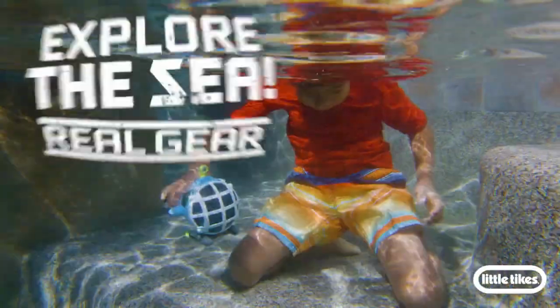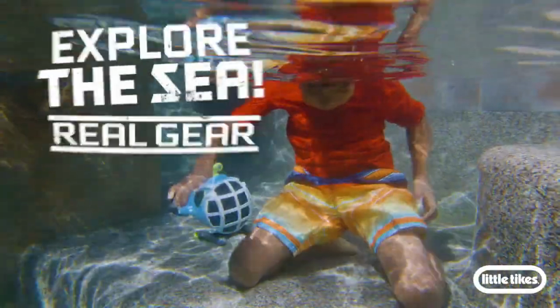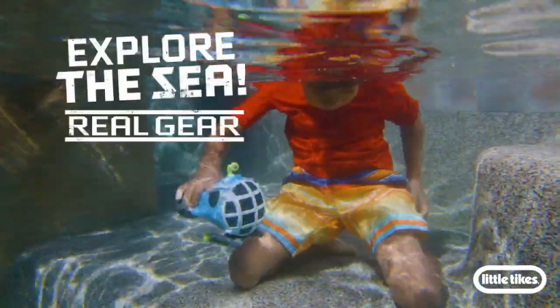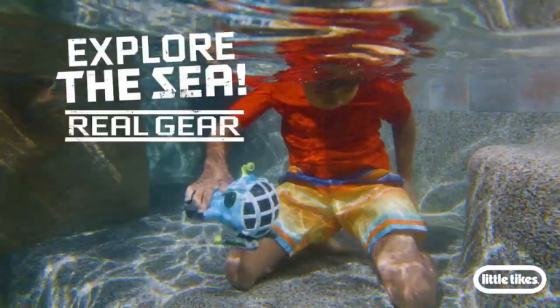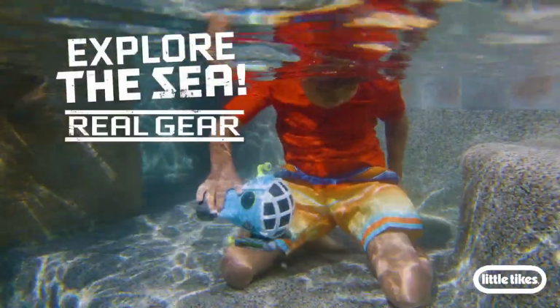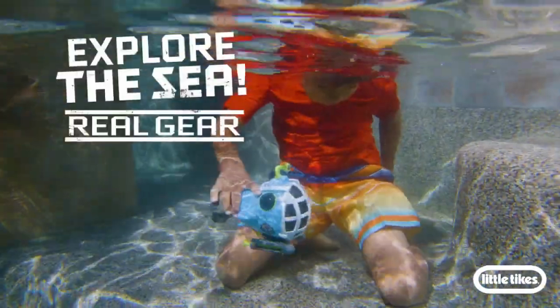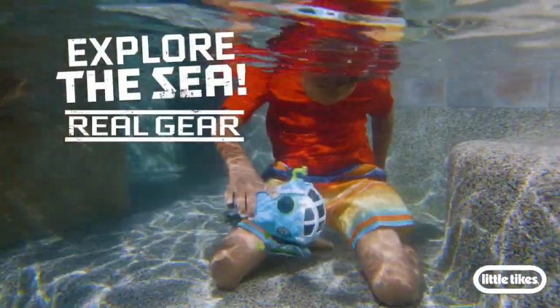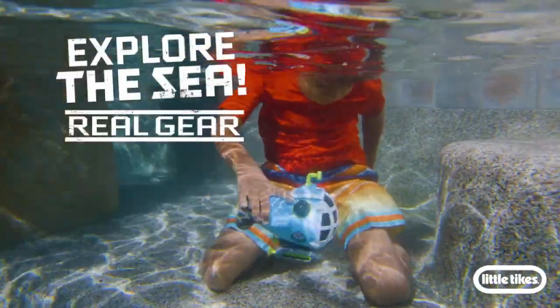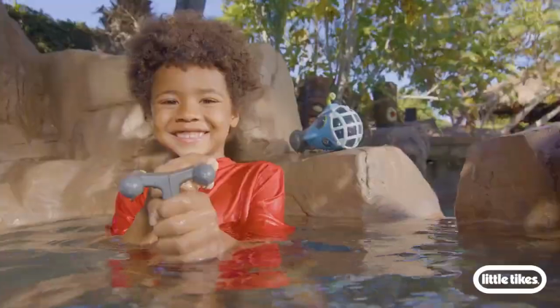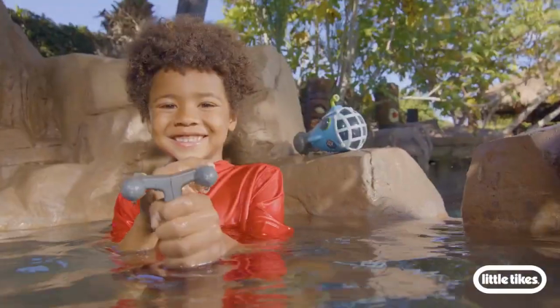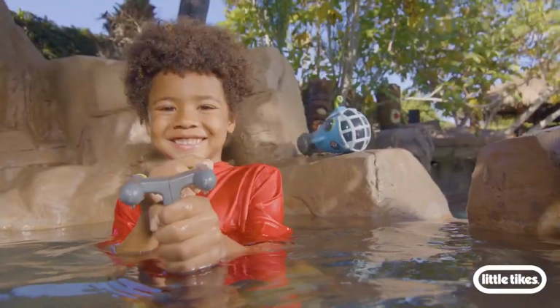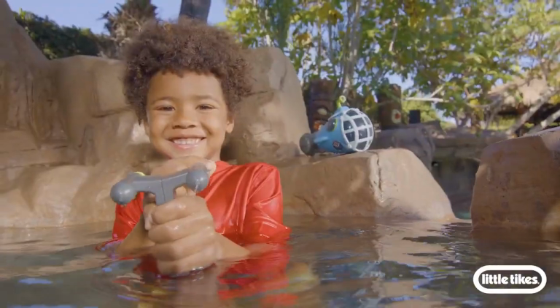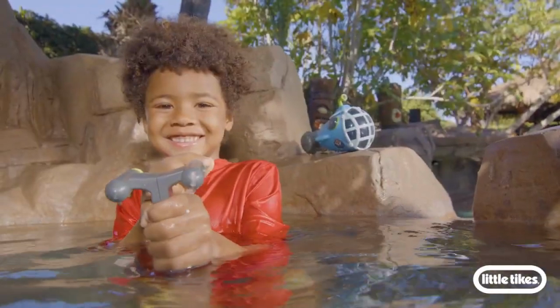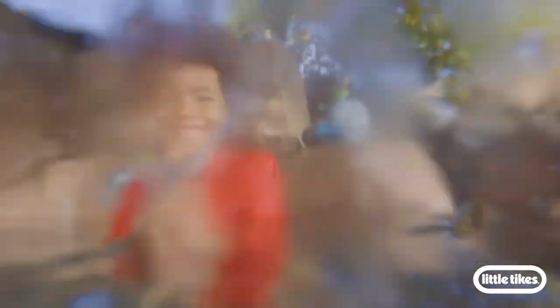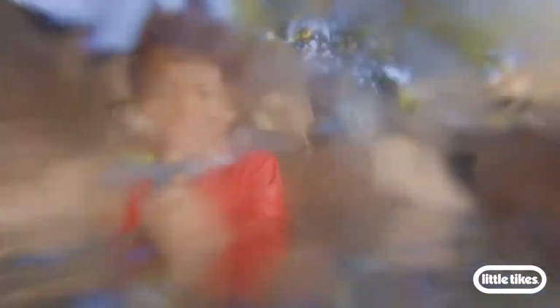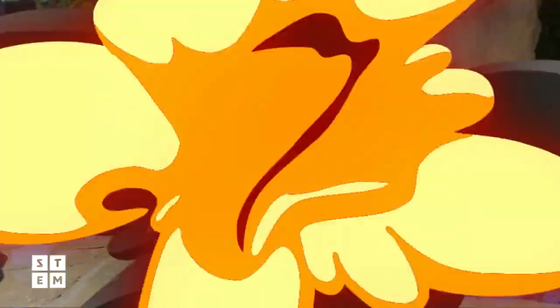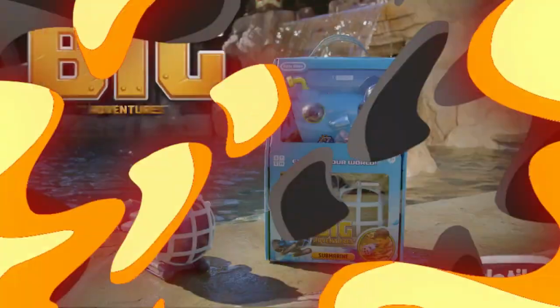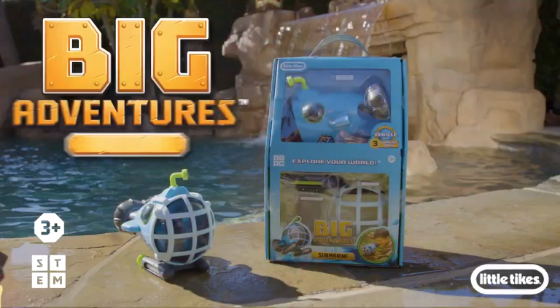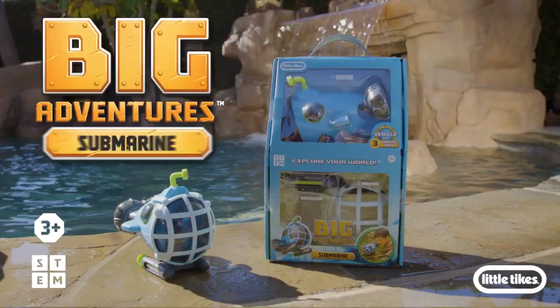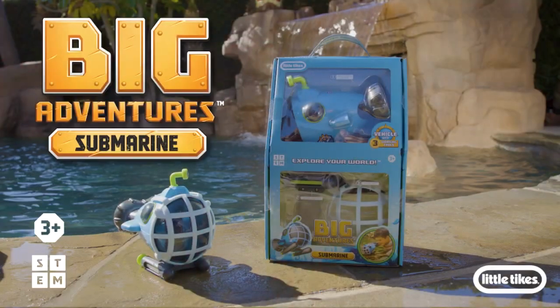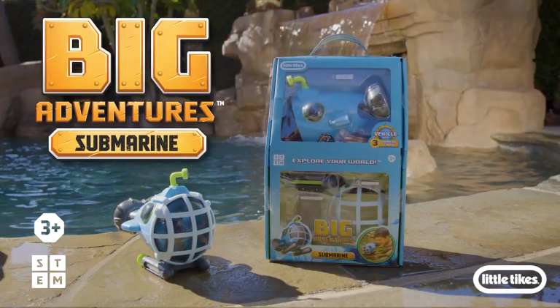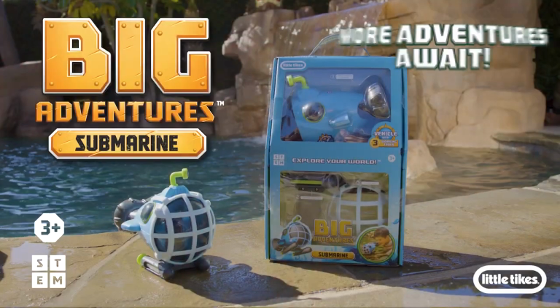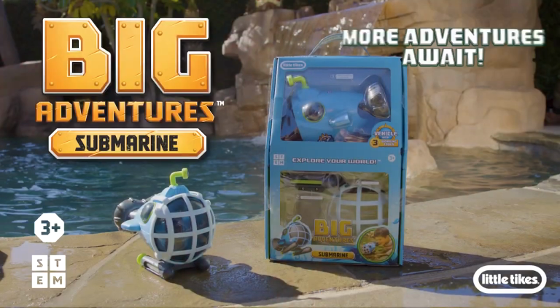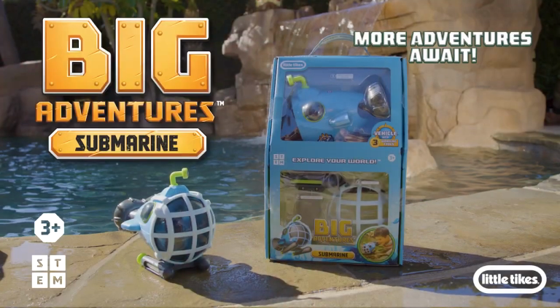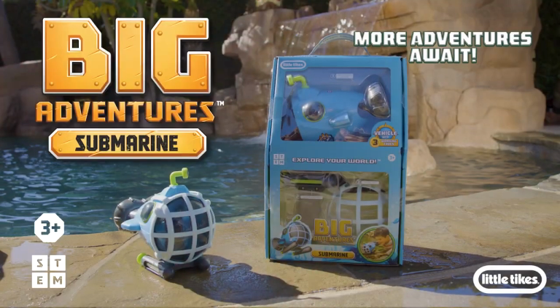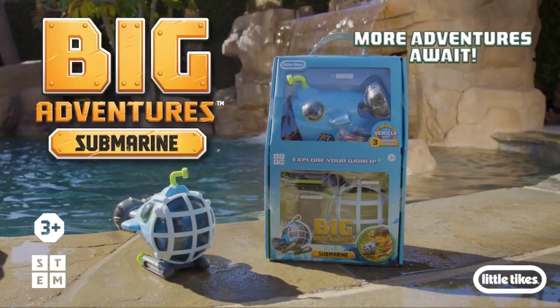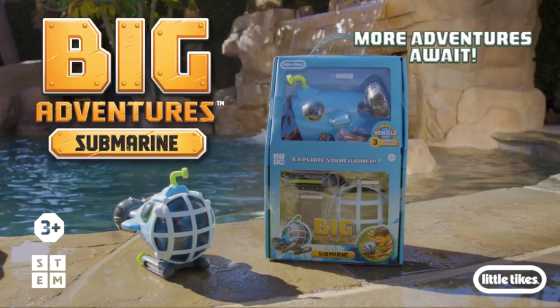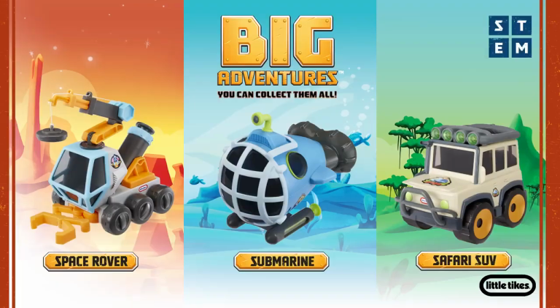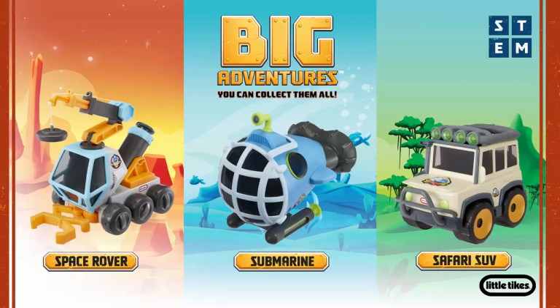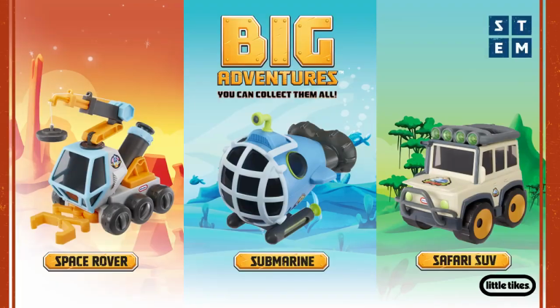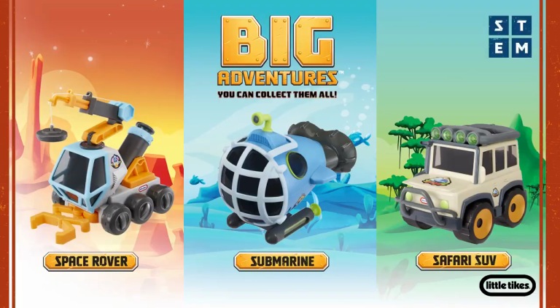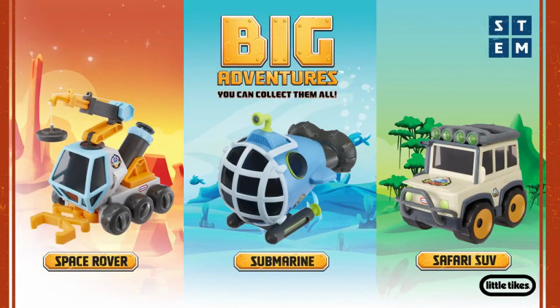The underwater adventures never end with the Big Adventures Submarine from Little Tikes.